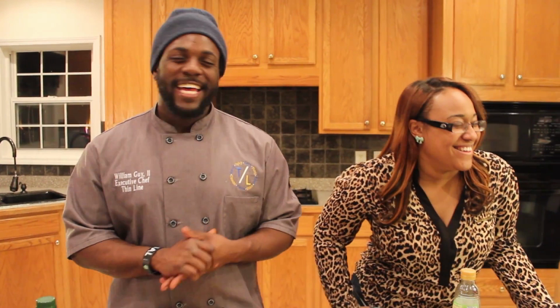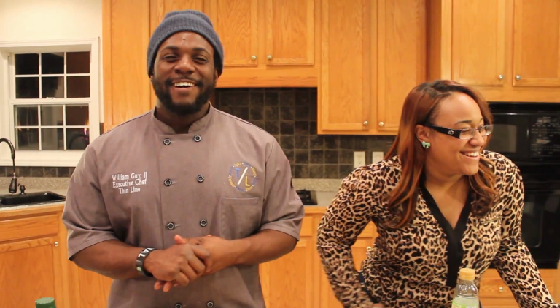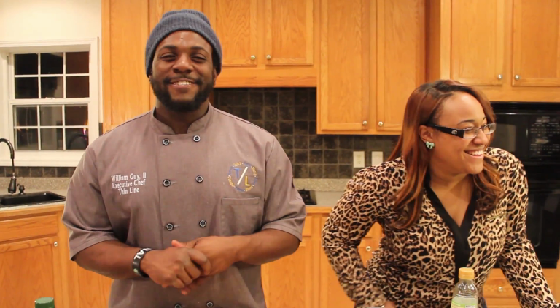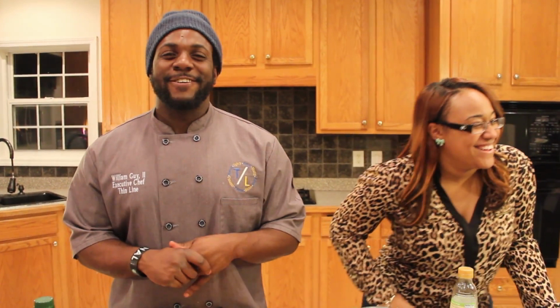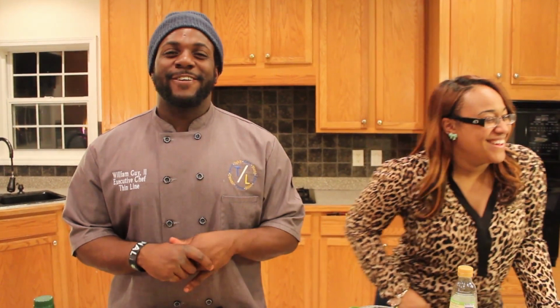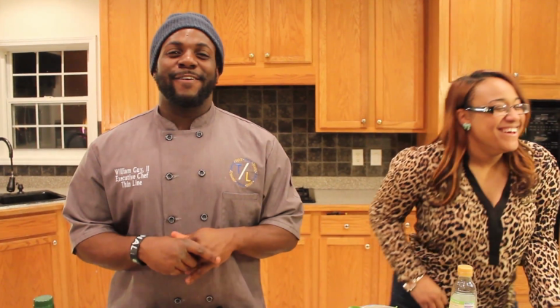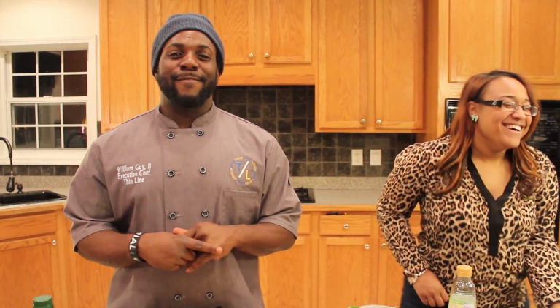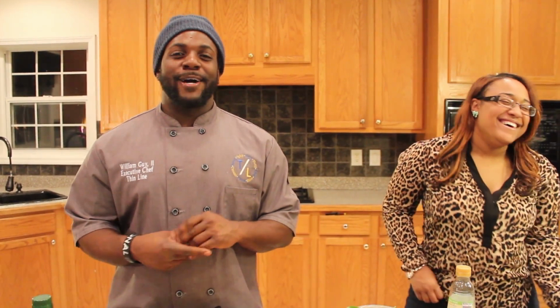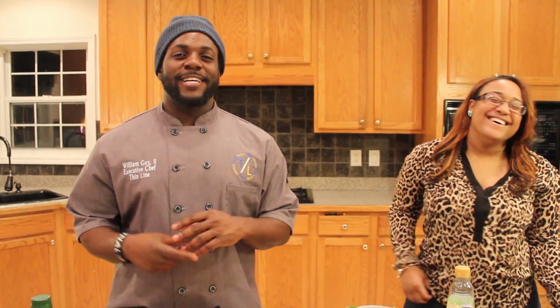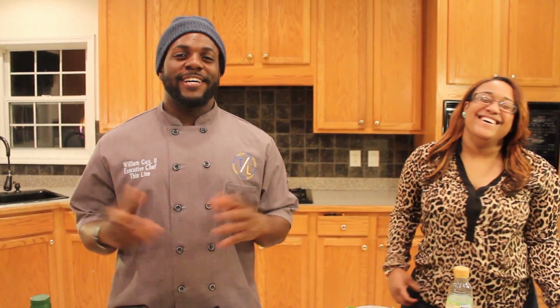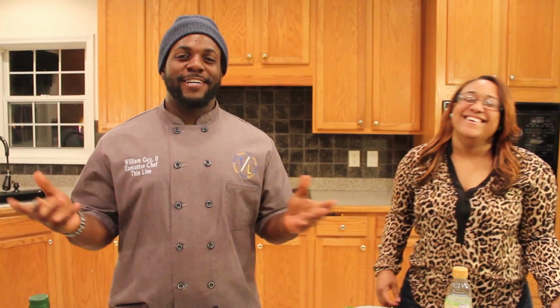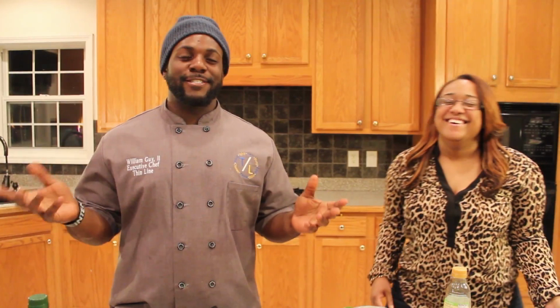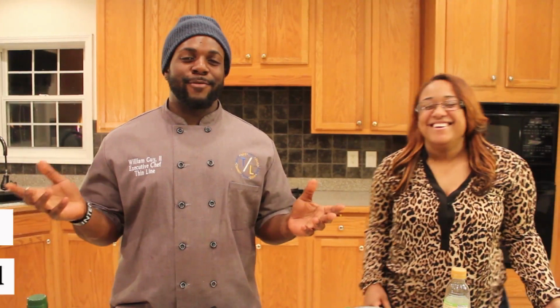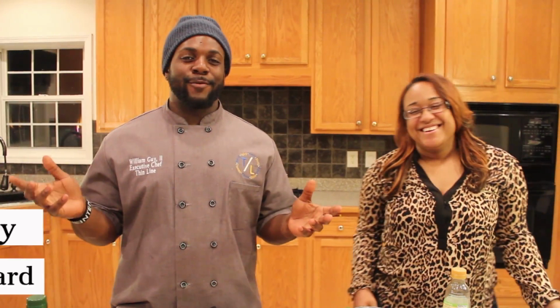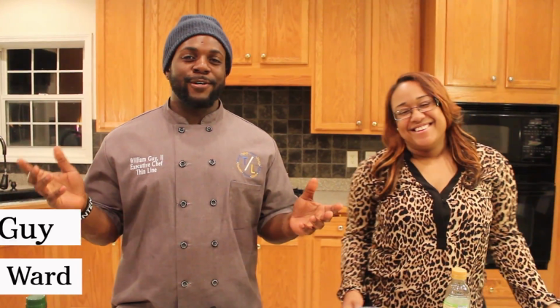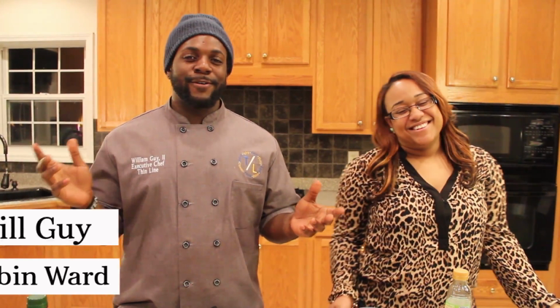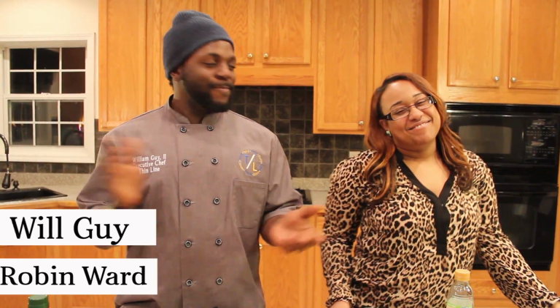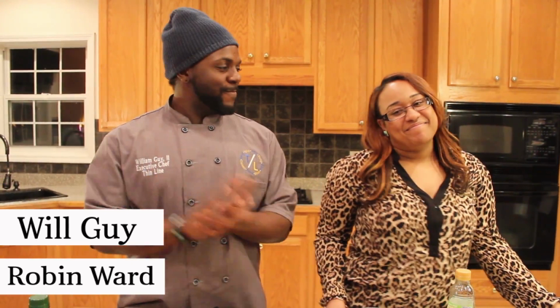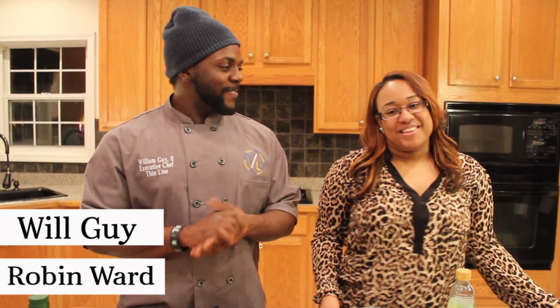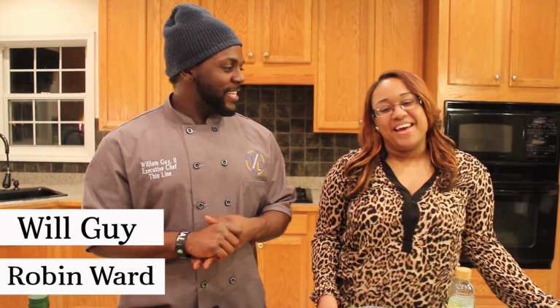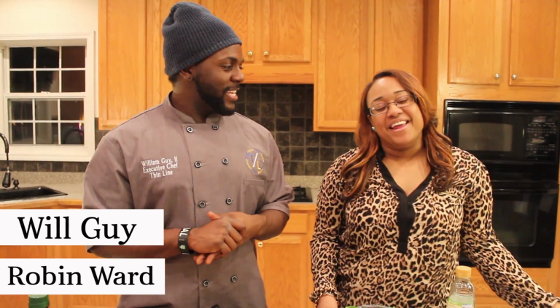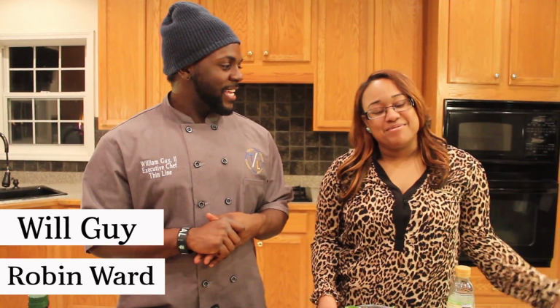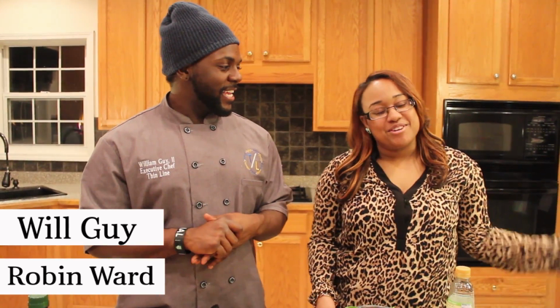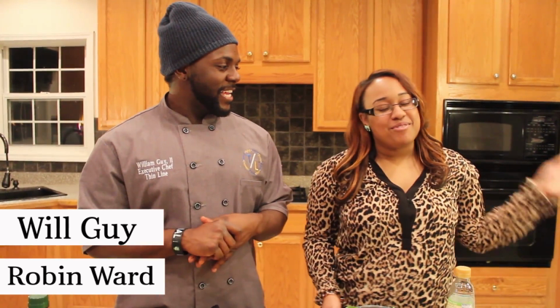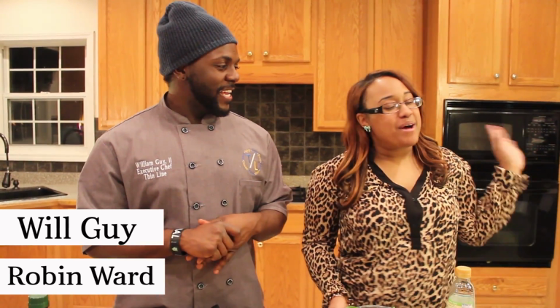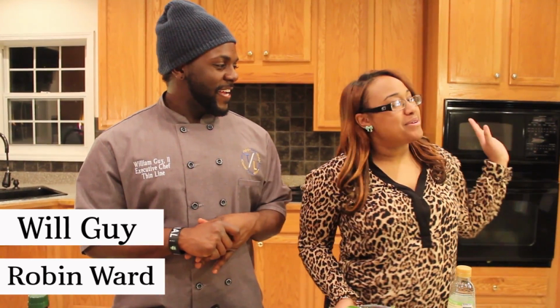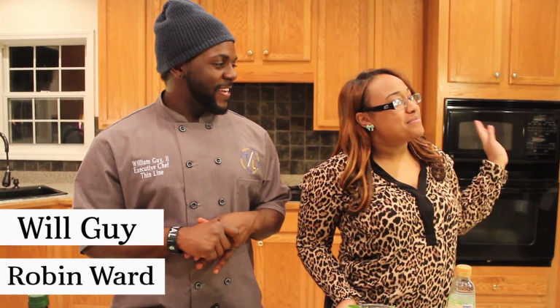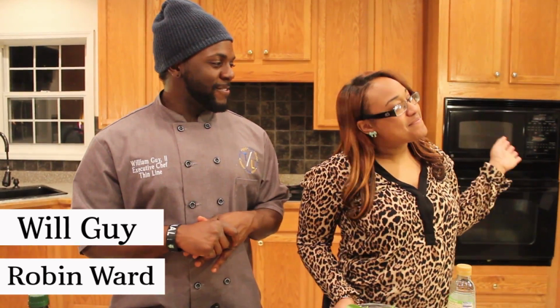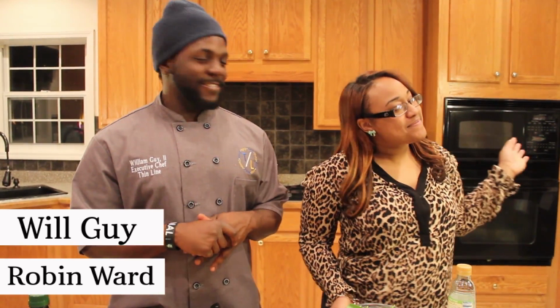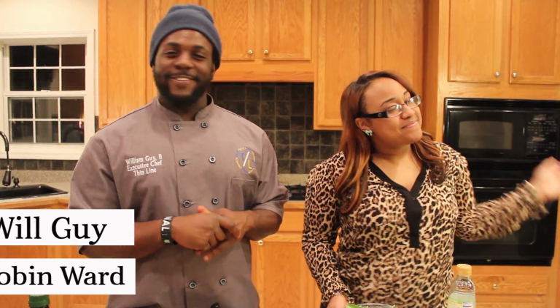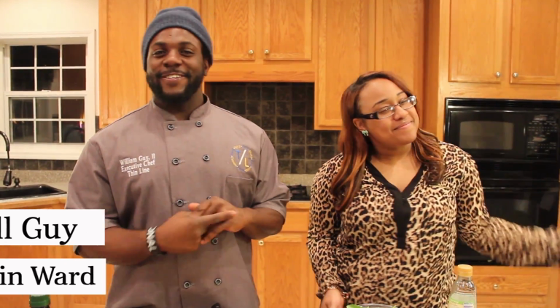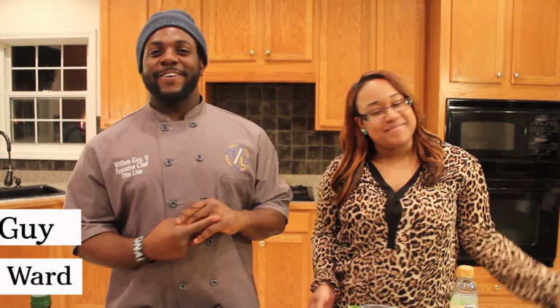What's going on everybody? It's your boy Will. And I'm Chef Rybin. What's going on?